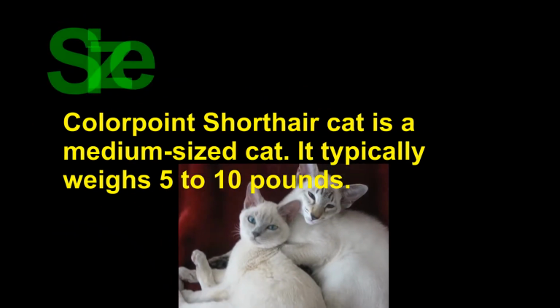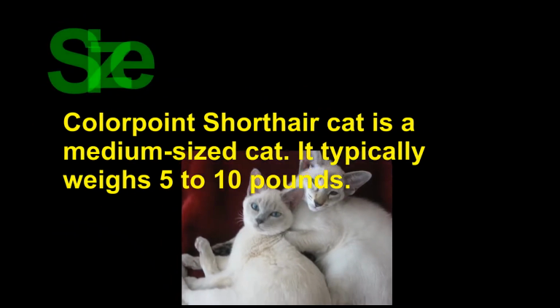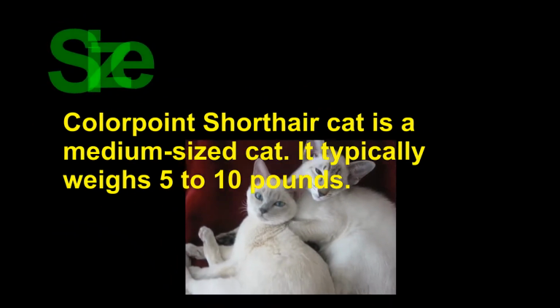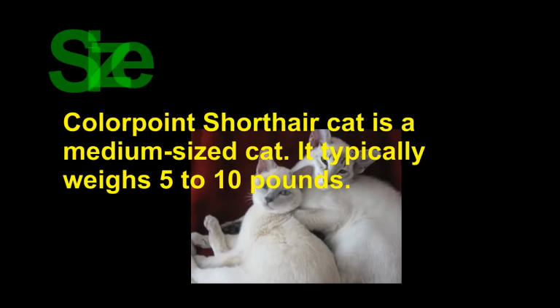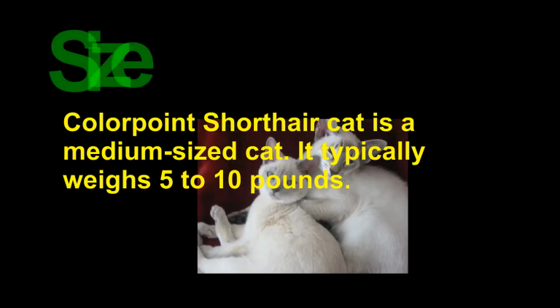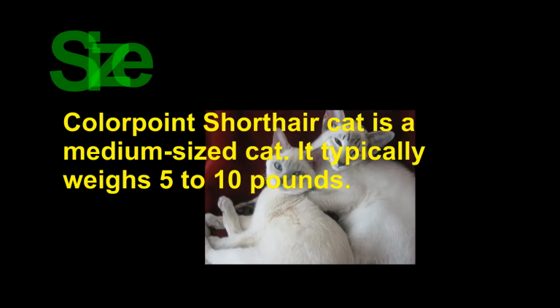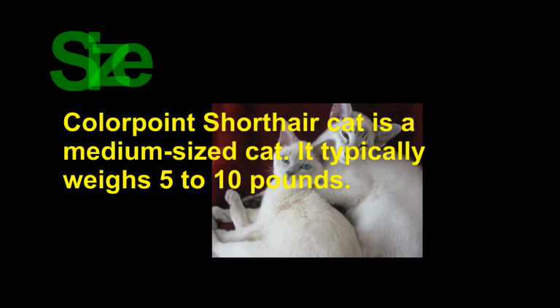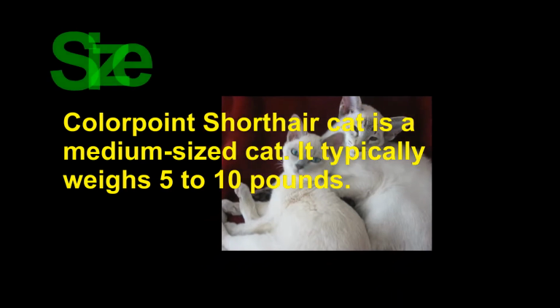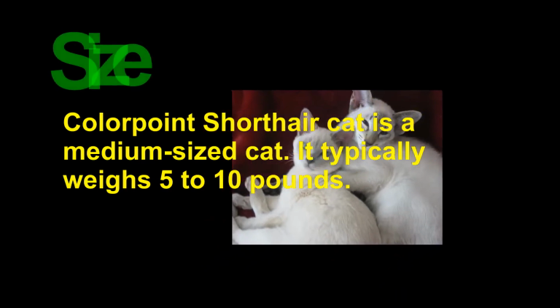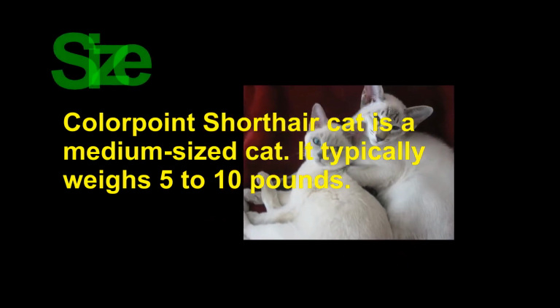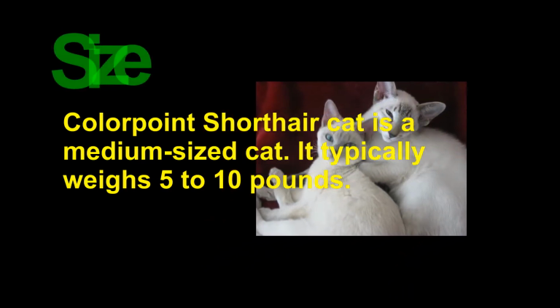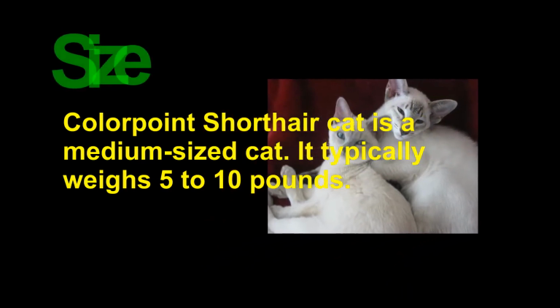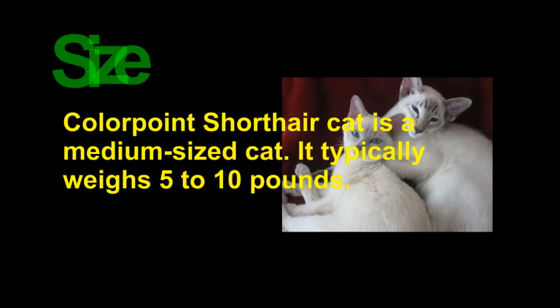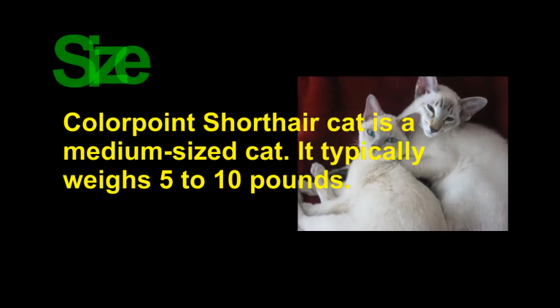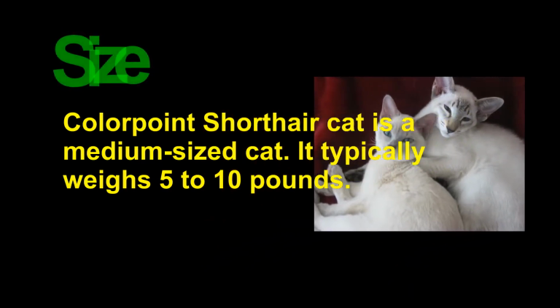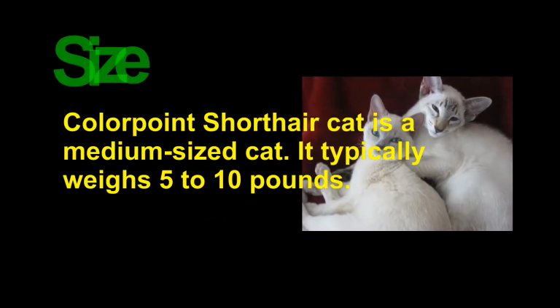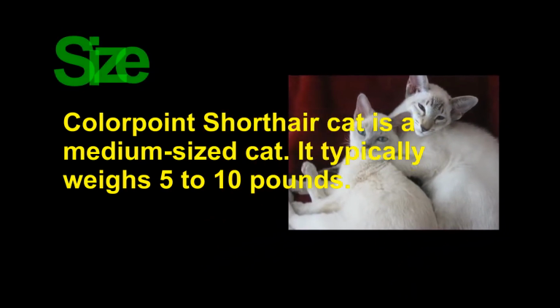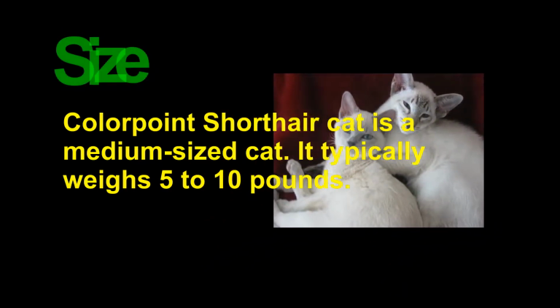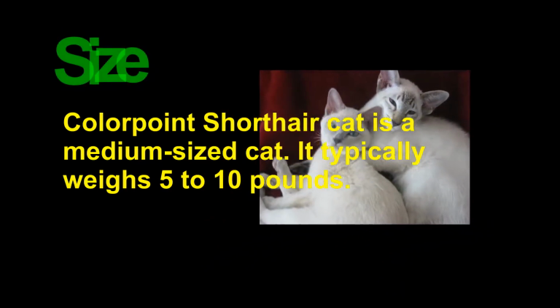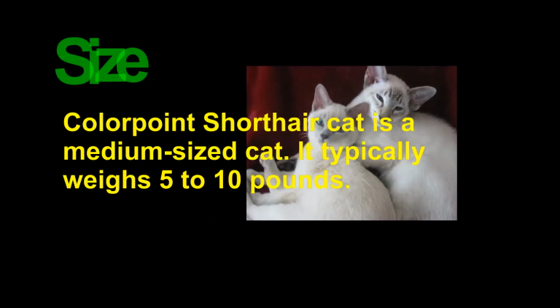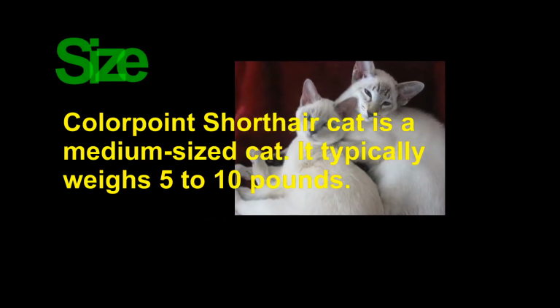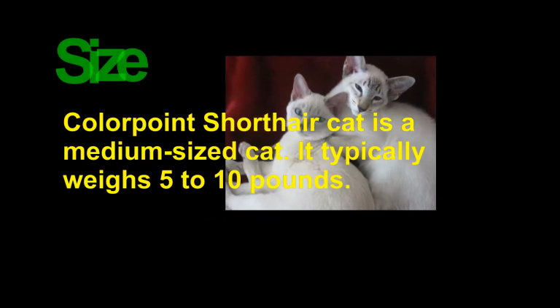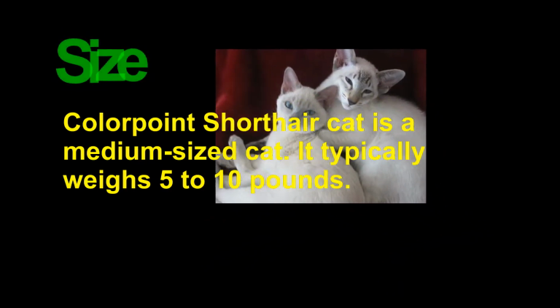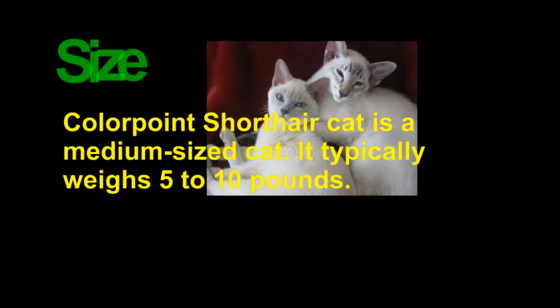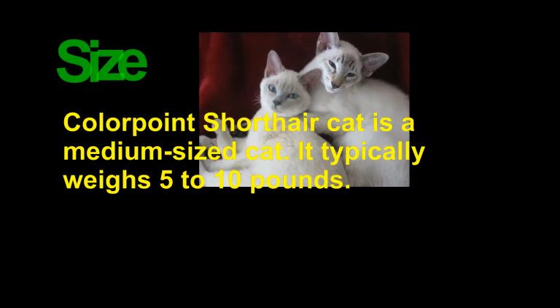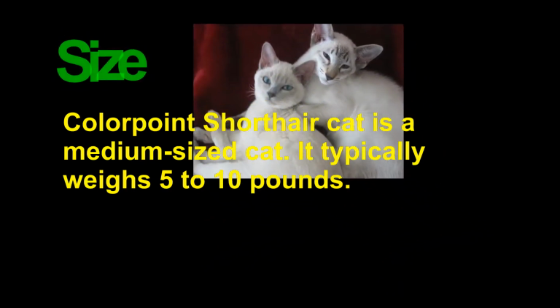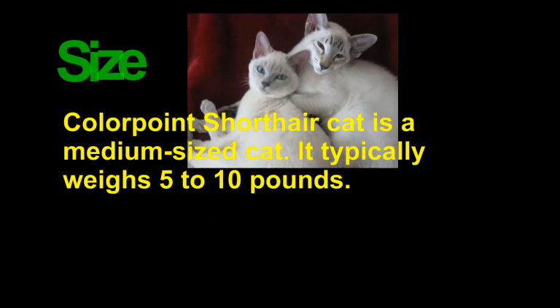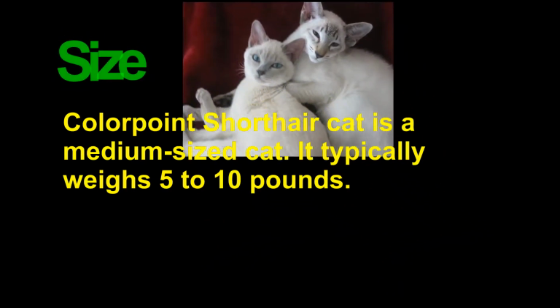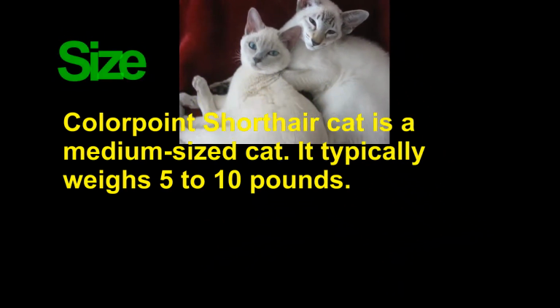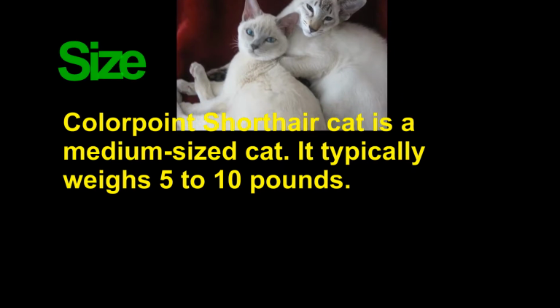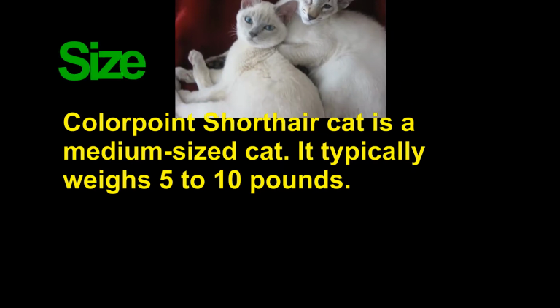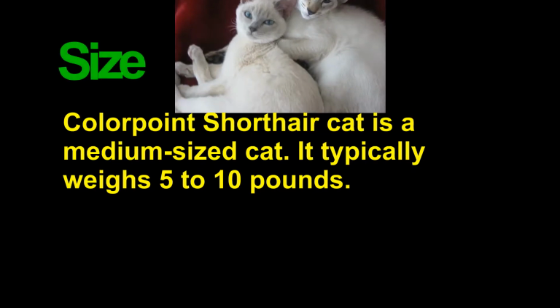The Colorpoint Shorthair Cat is a medium-sized cat. It typically weighs 5 to 10 pounds.